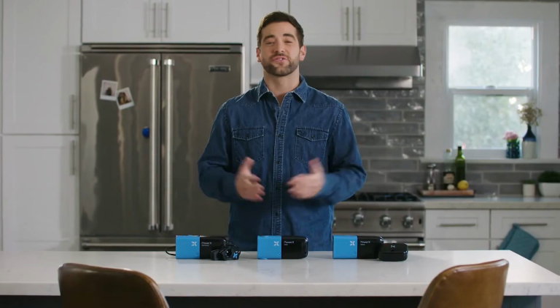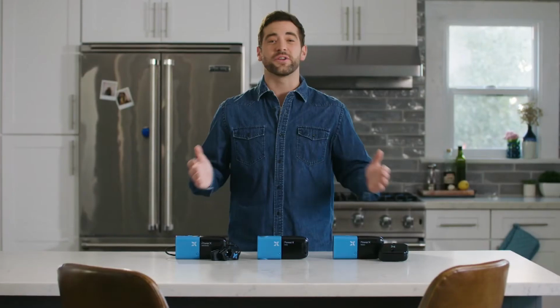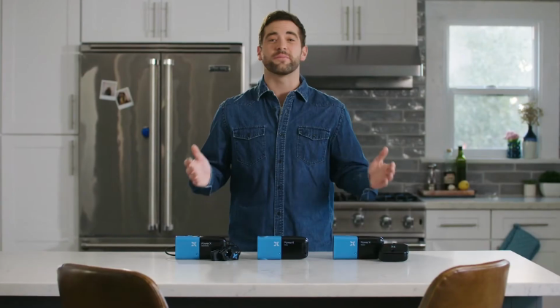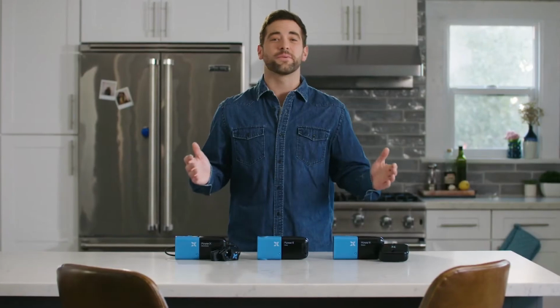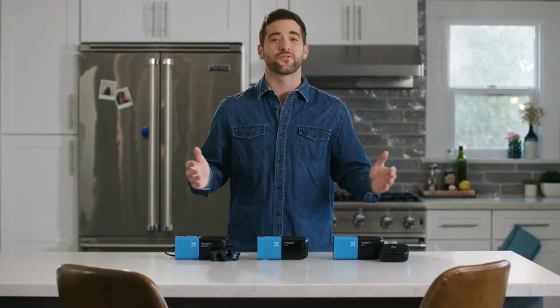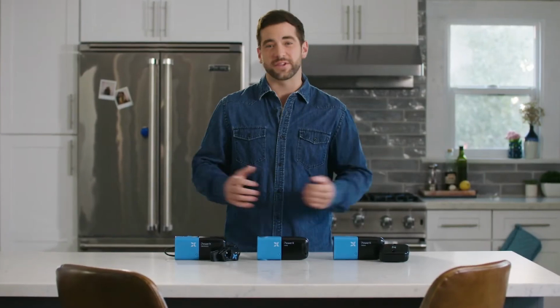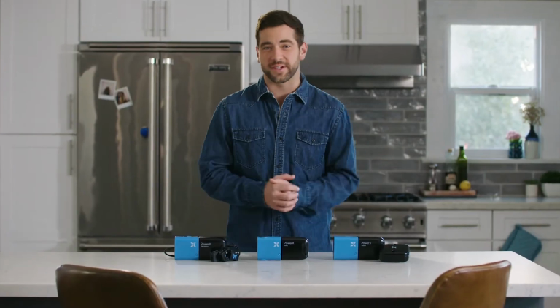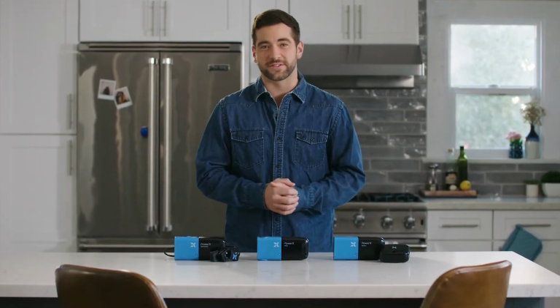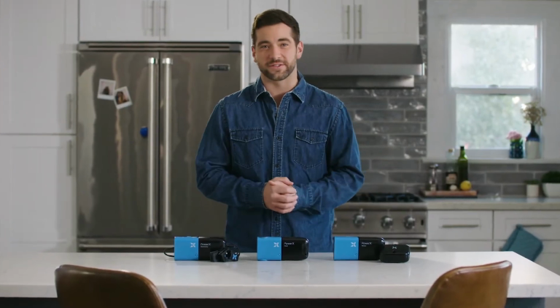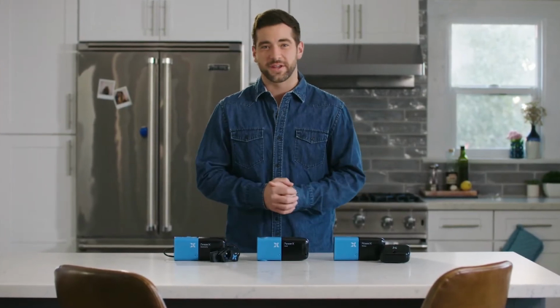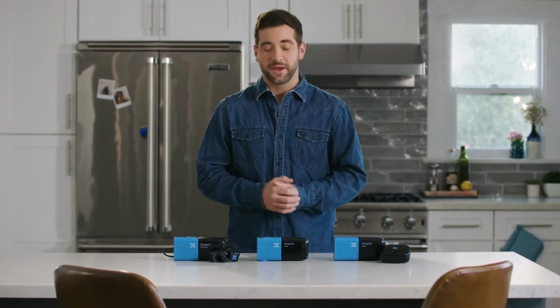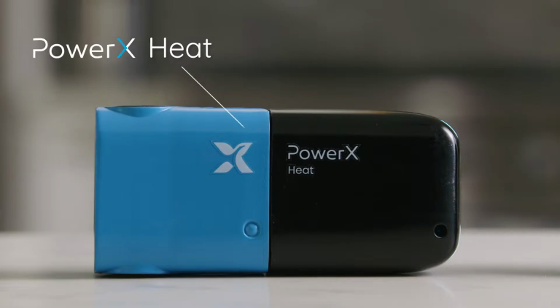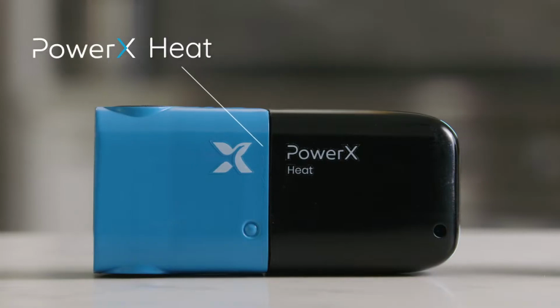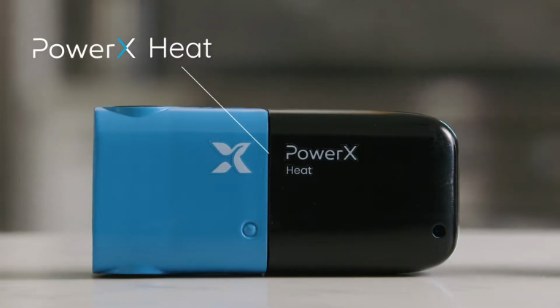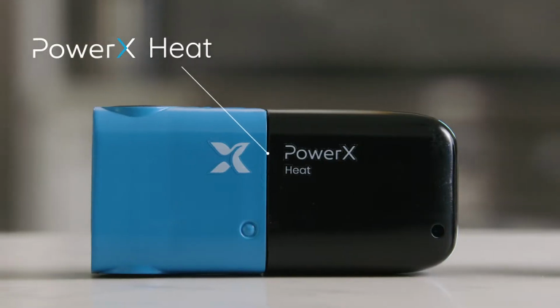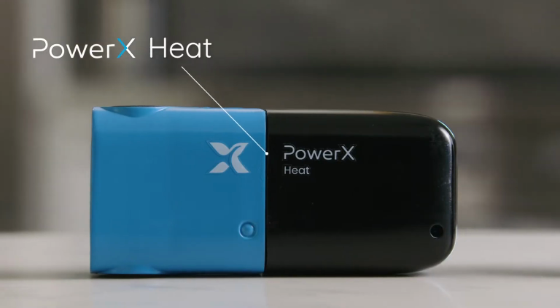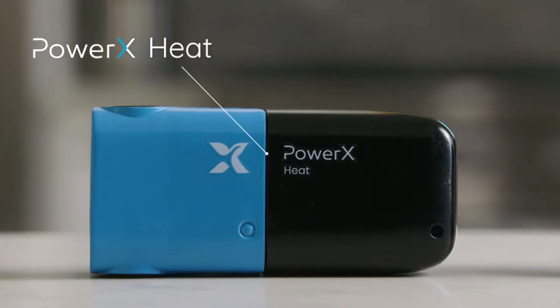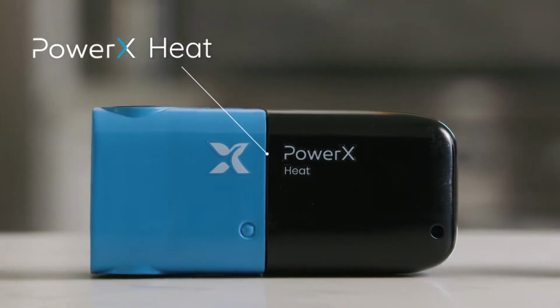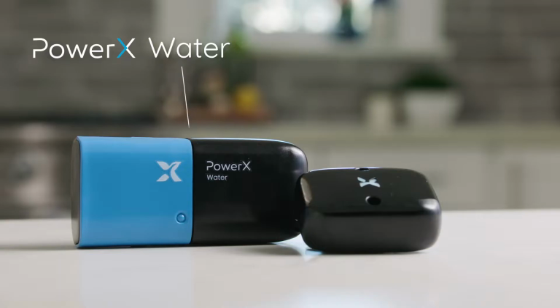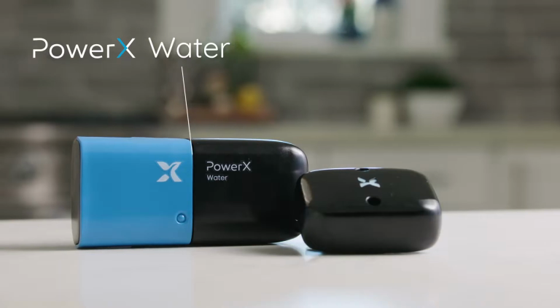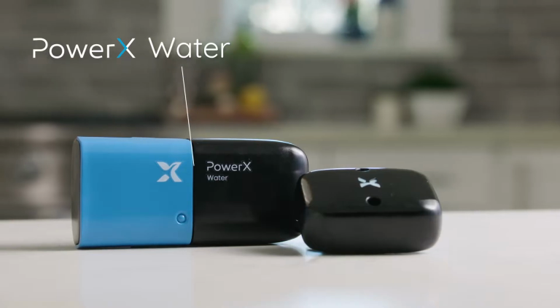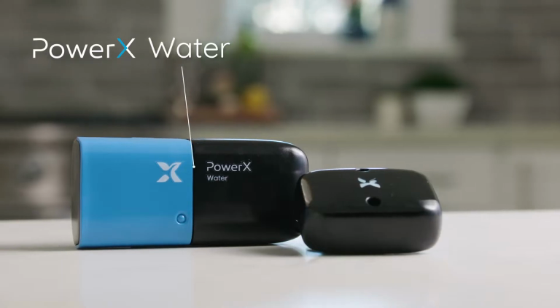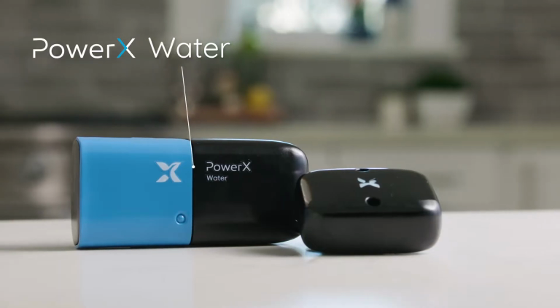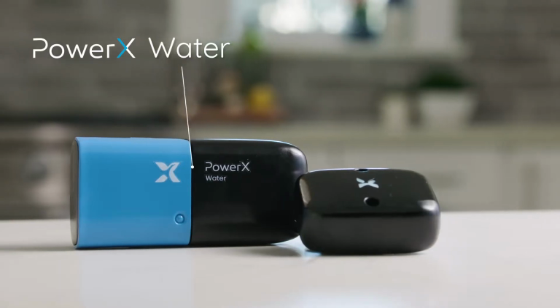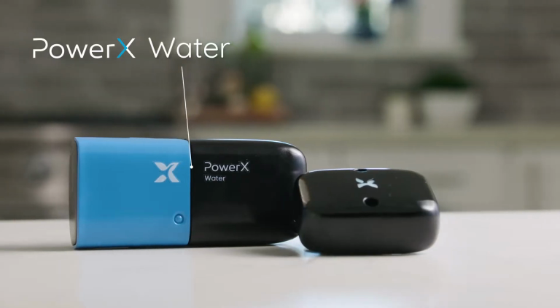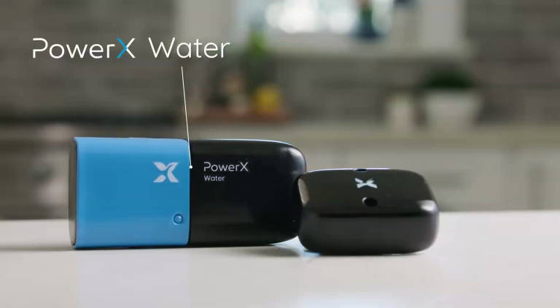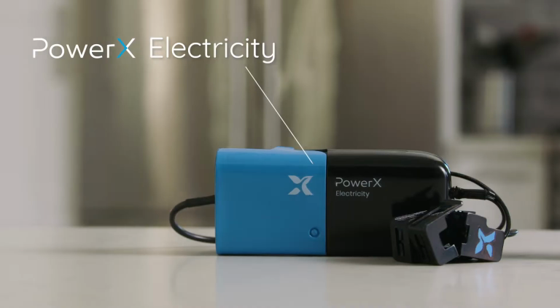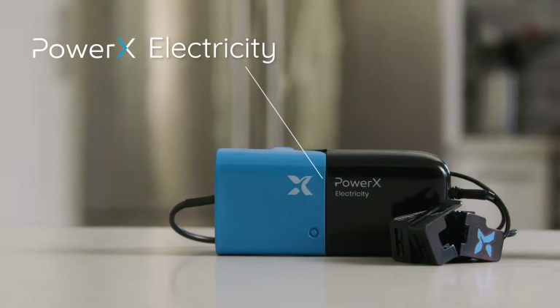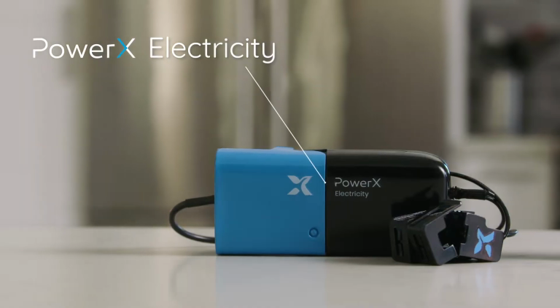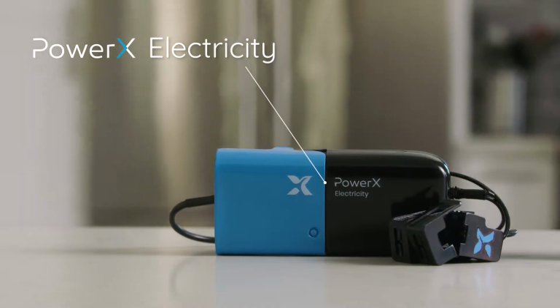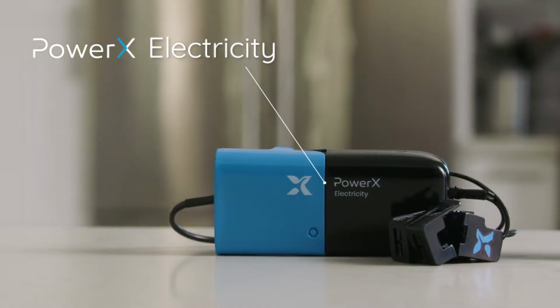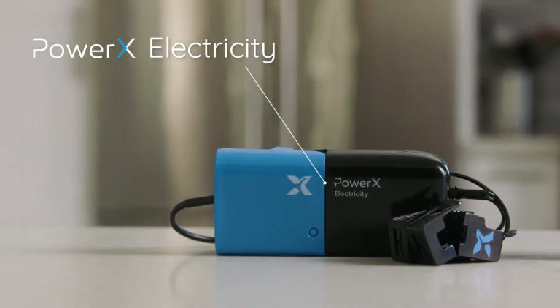The suite is made up of three sensors: PowerX Heat, PowerX Water, and PowerX Electricity.